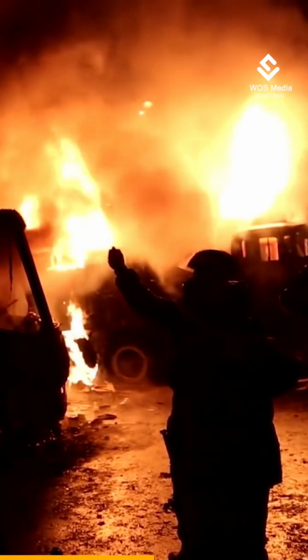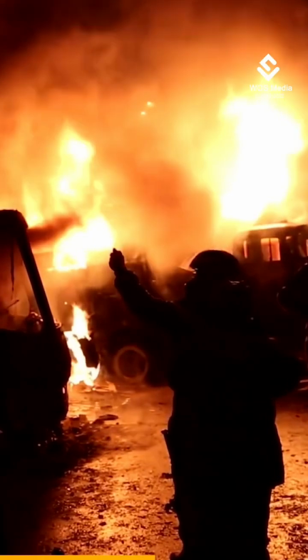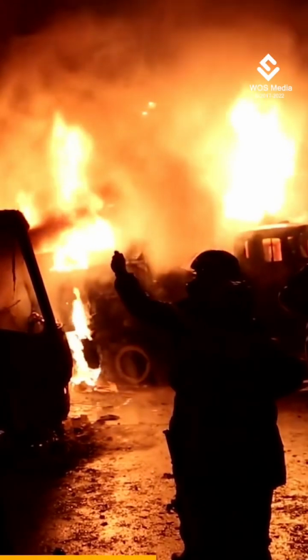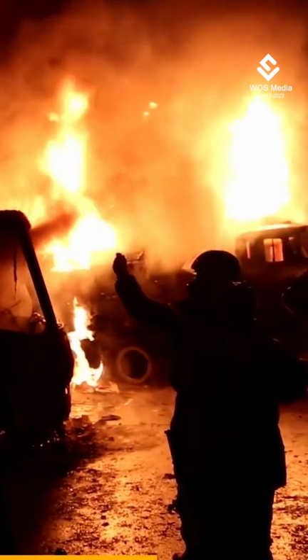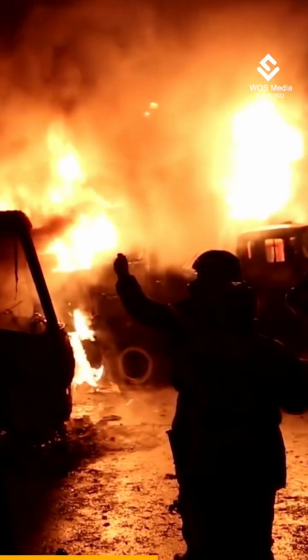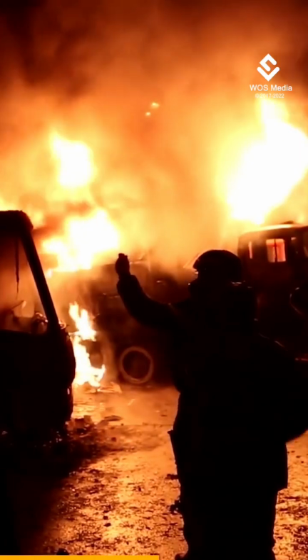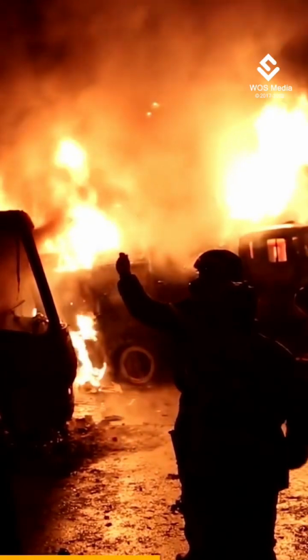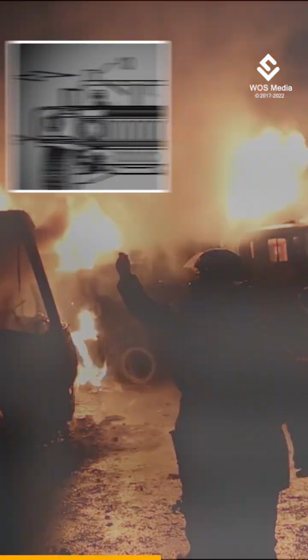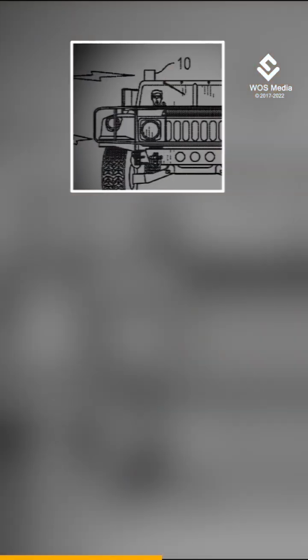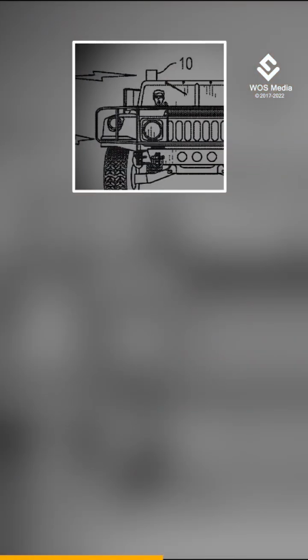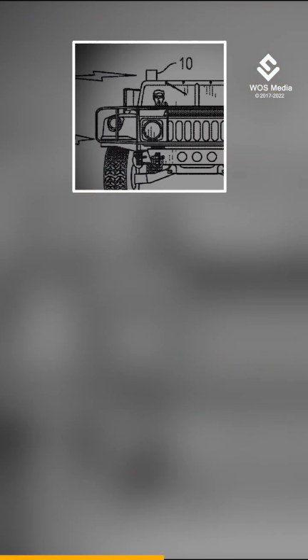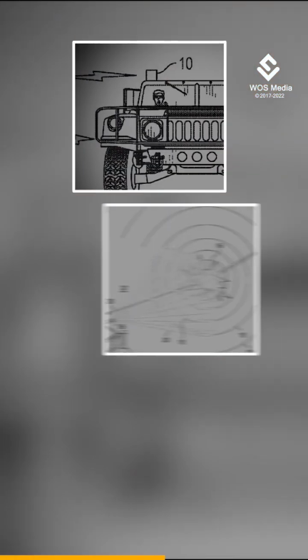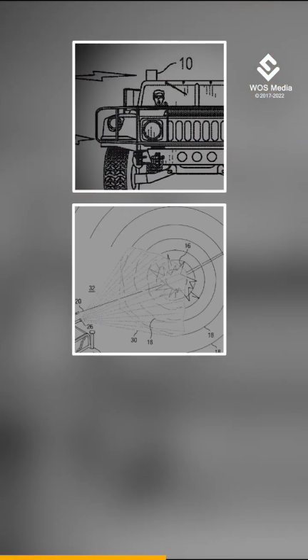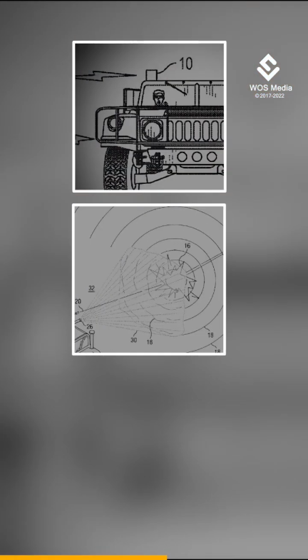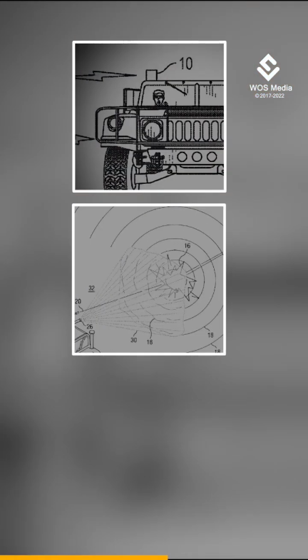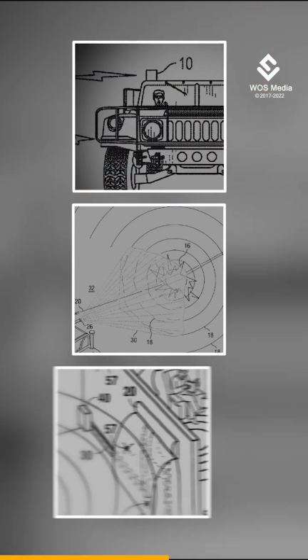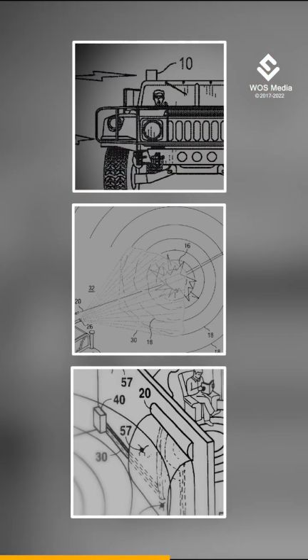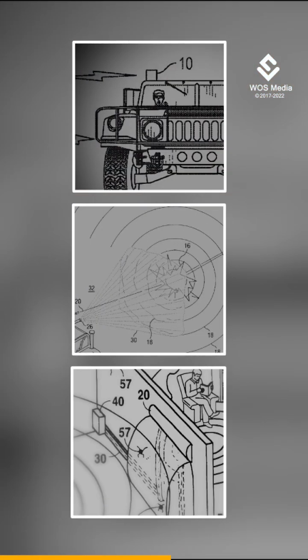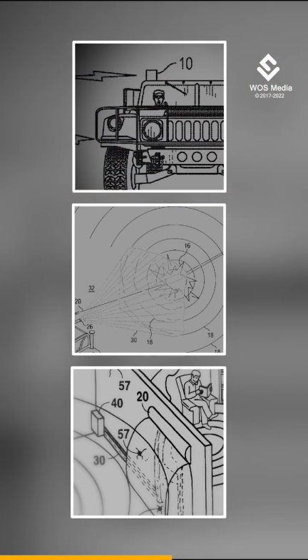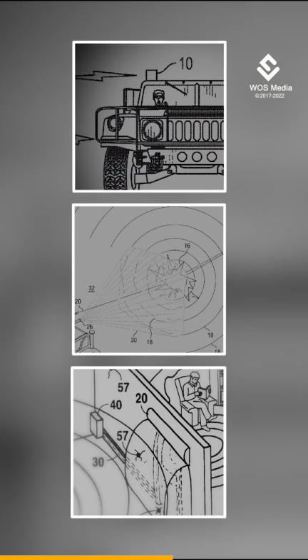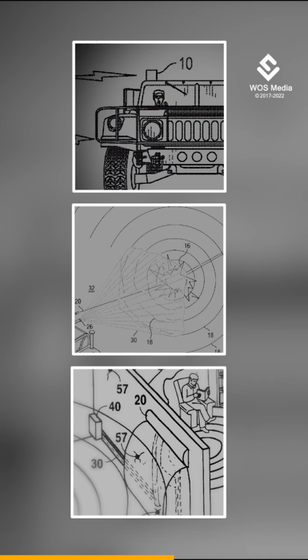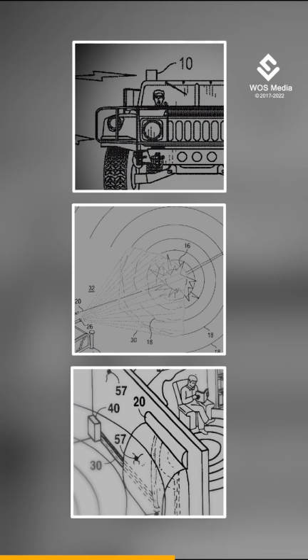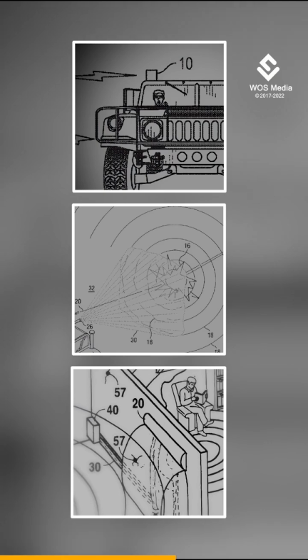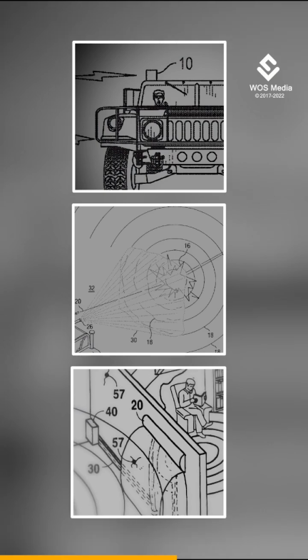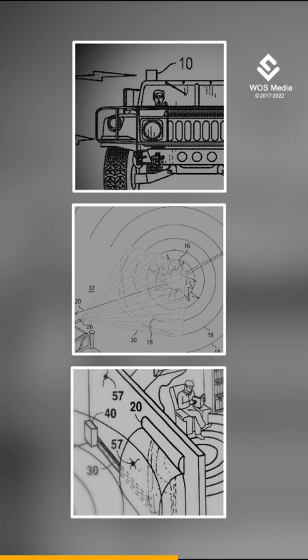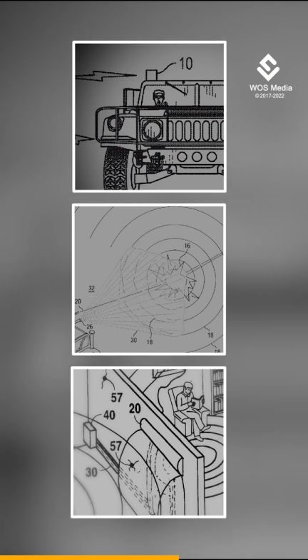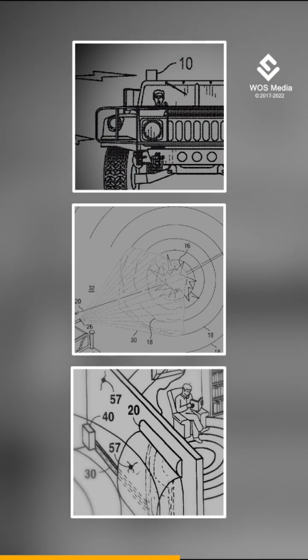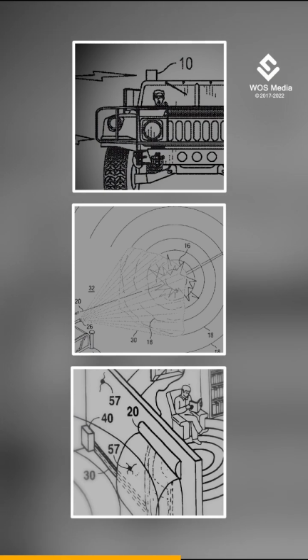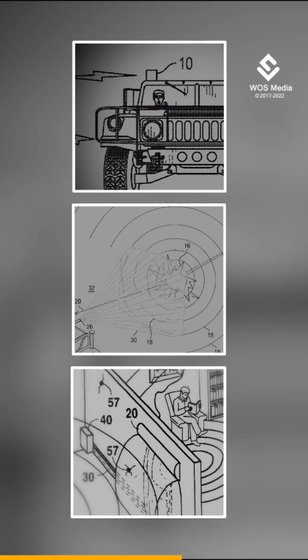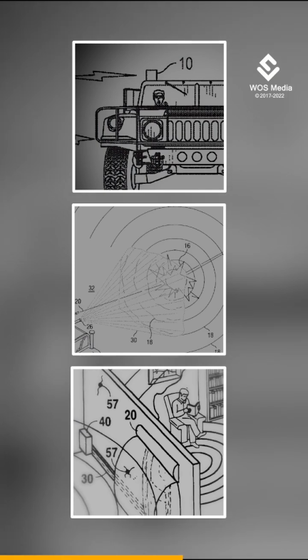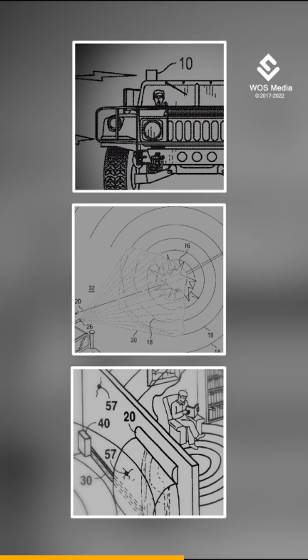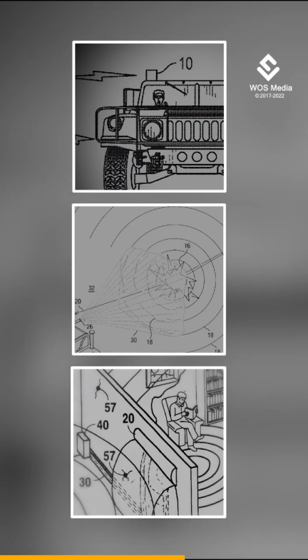This temporary shield would absorb, reflect, or divert the force of the explosion, protecting the target from damage.